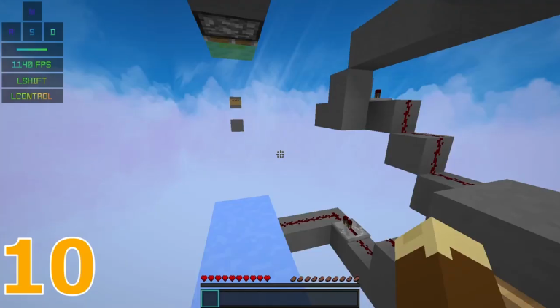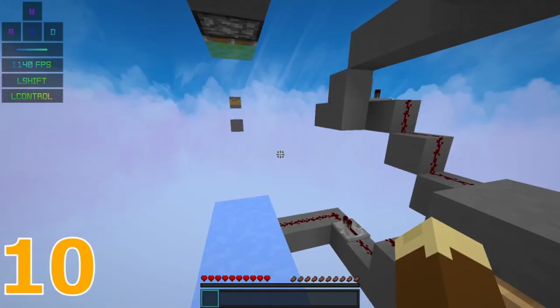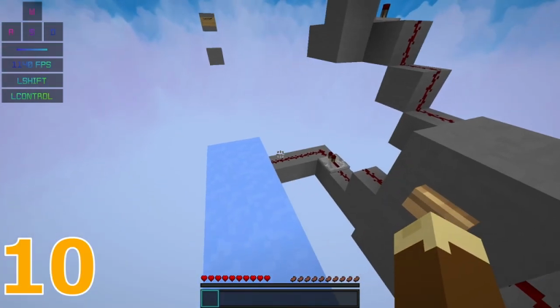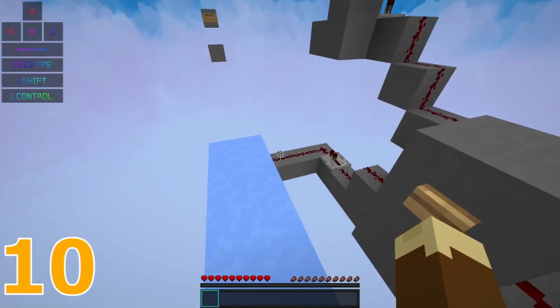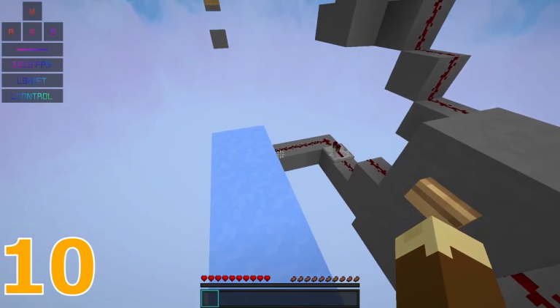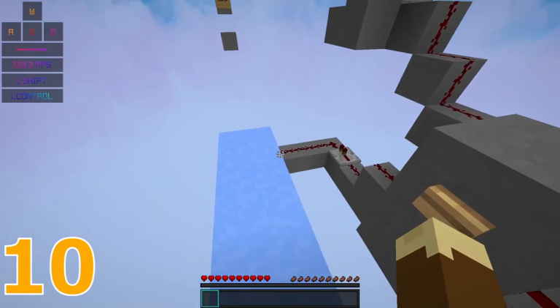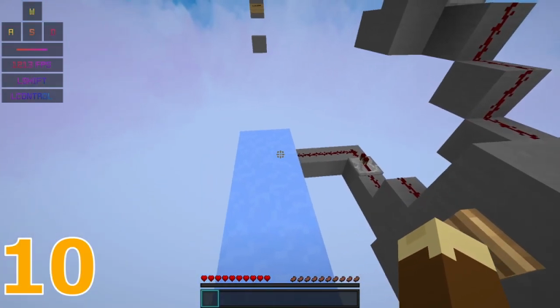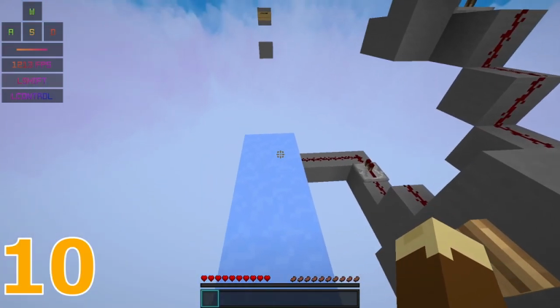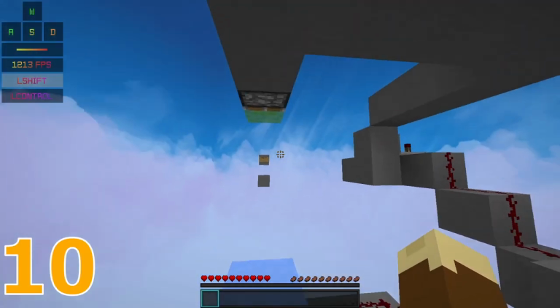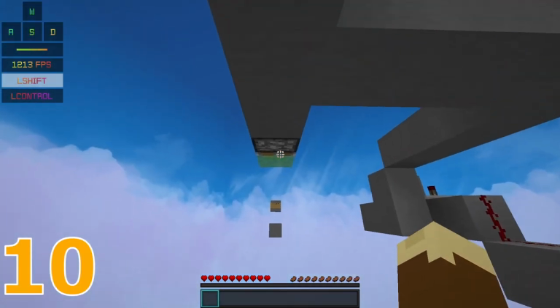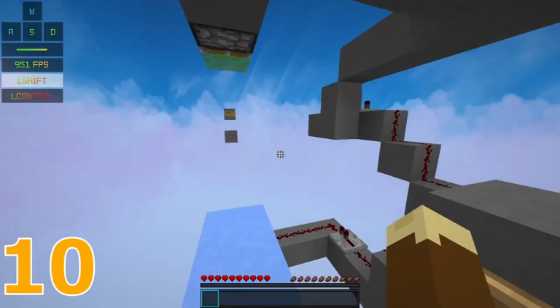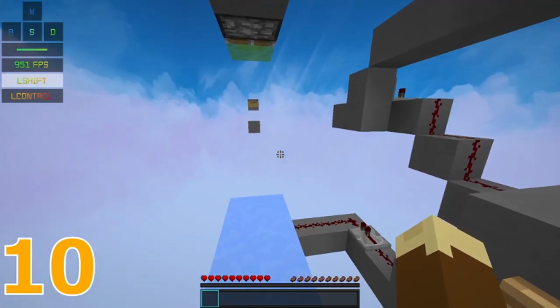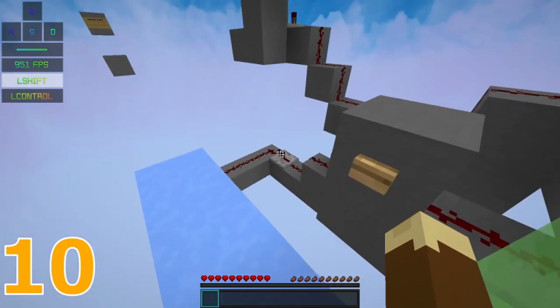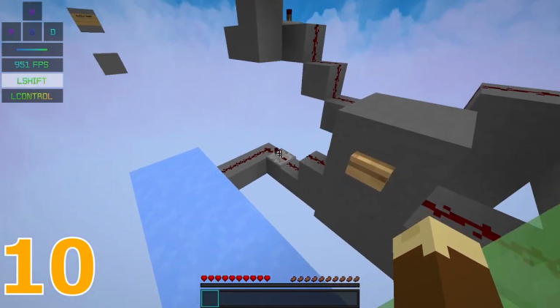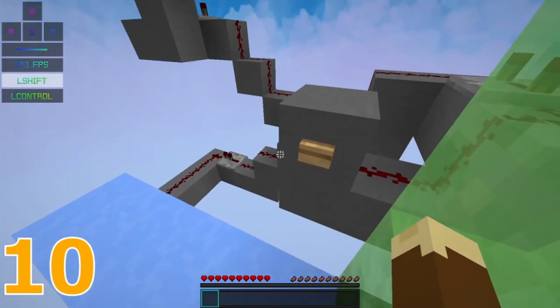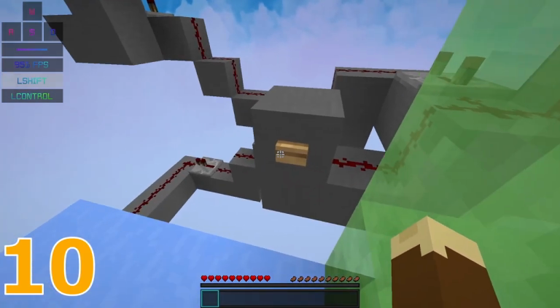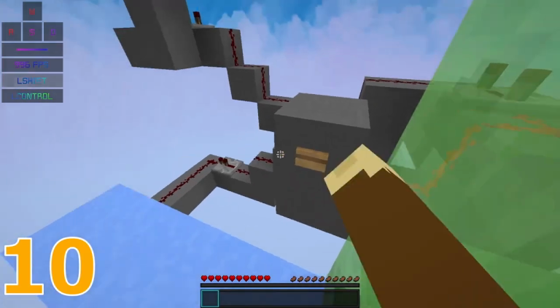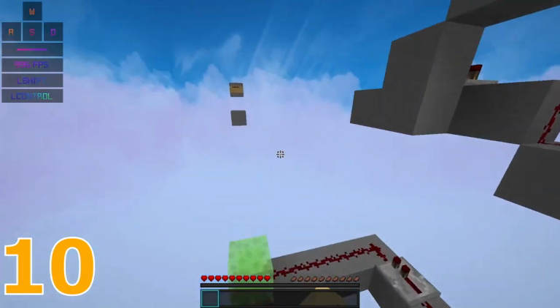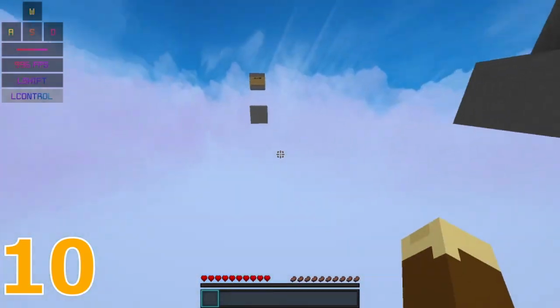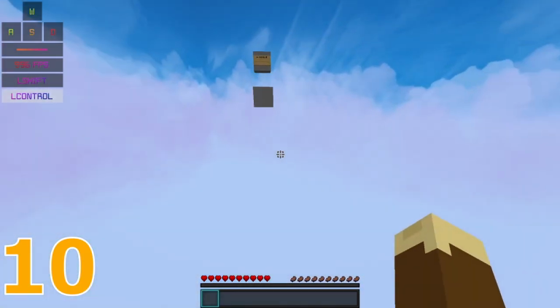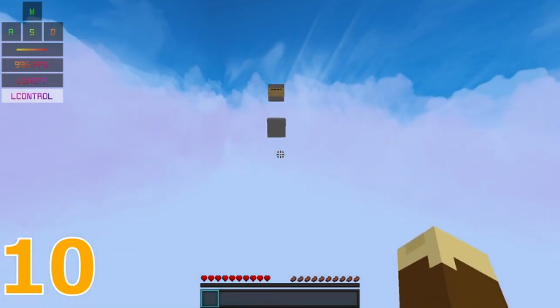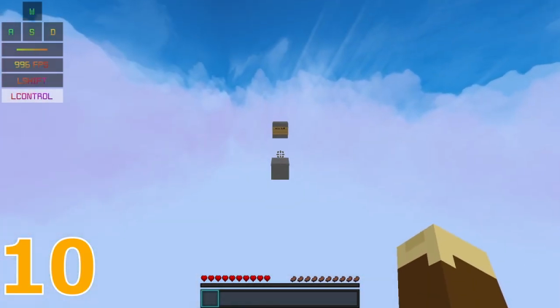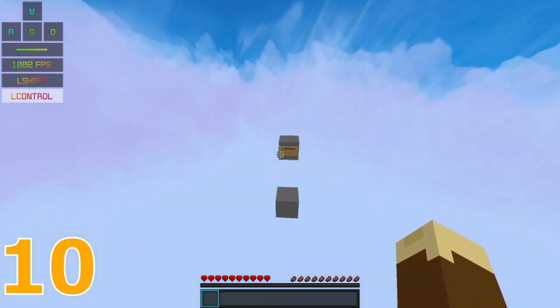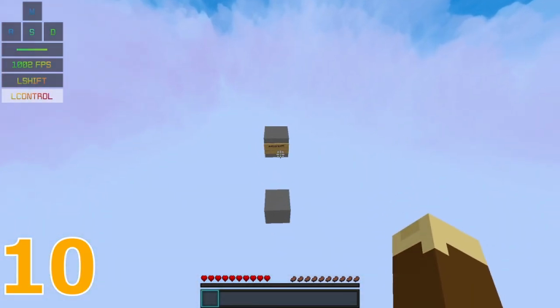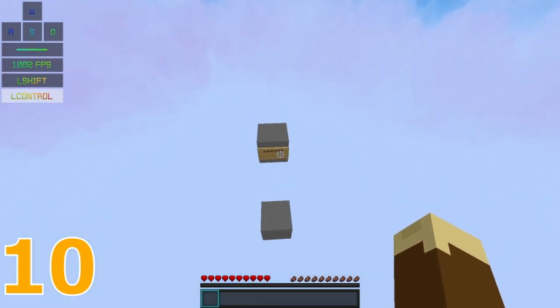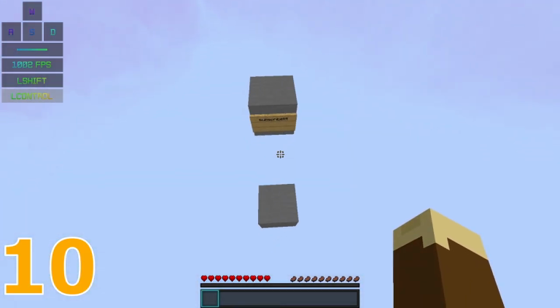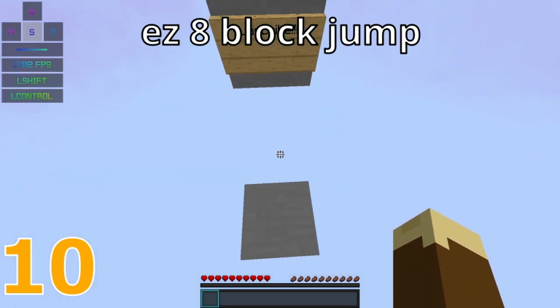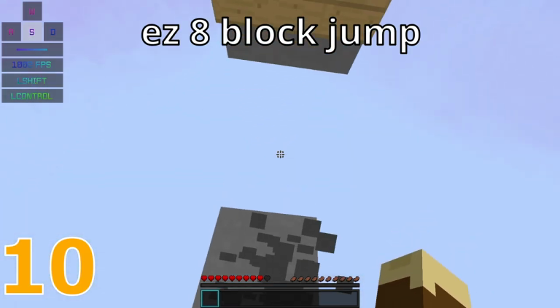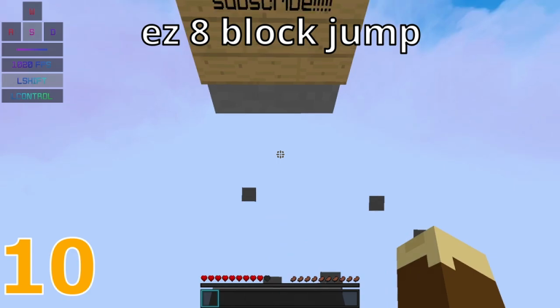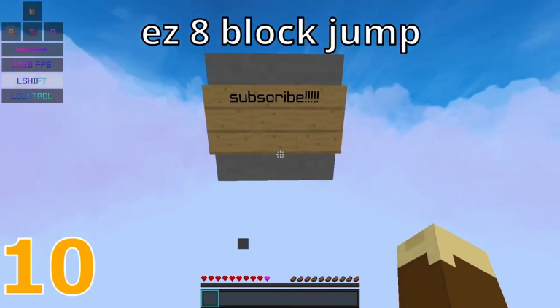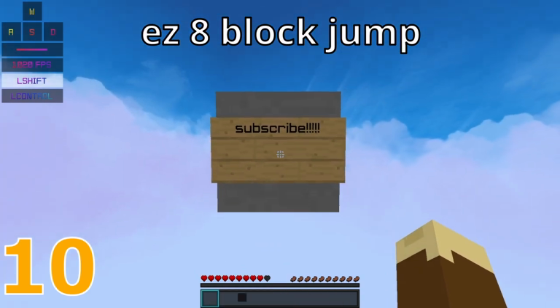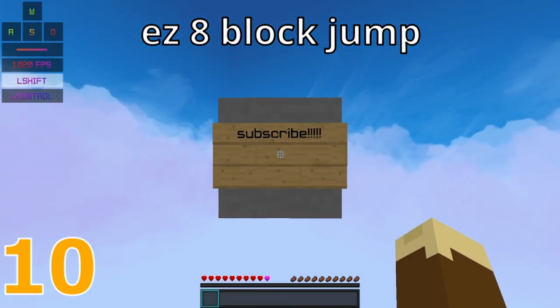Using redstone and slime blocks, it is possible to make what is essentially fully automatic parkour.